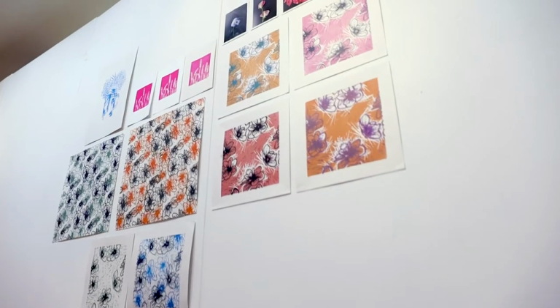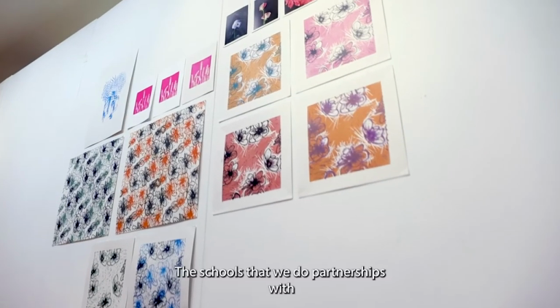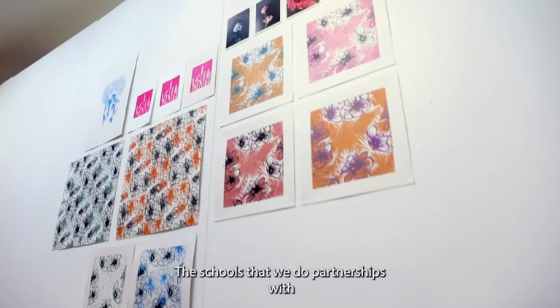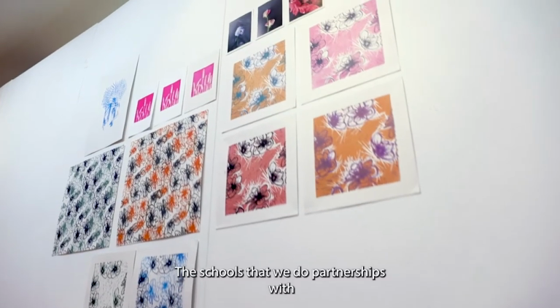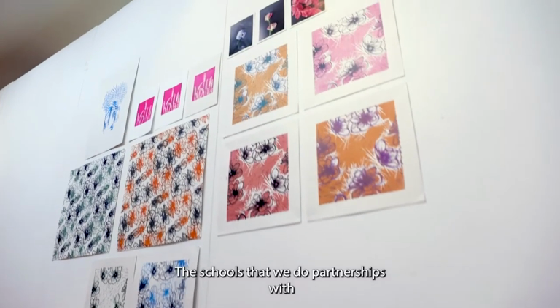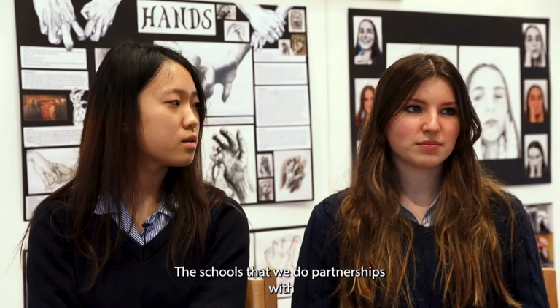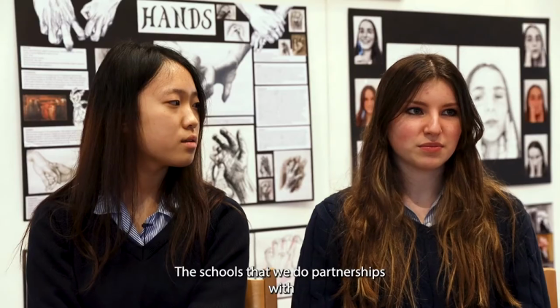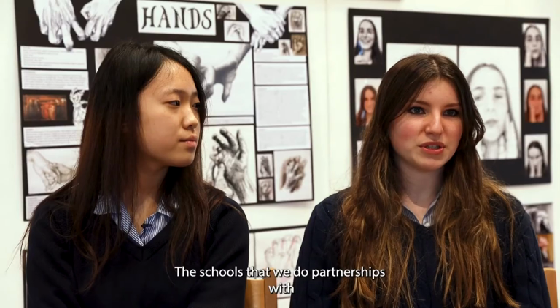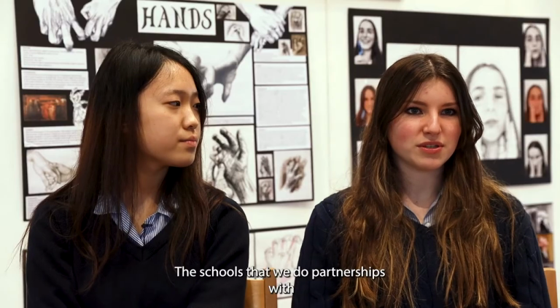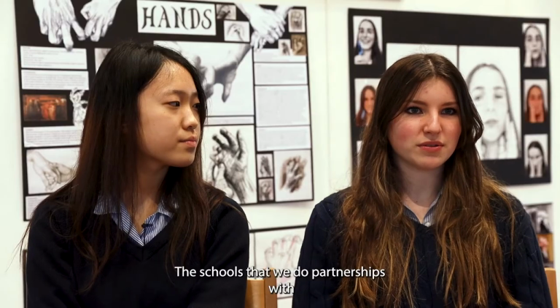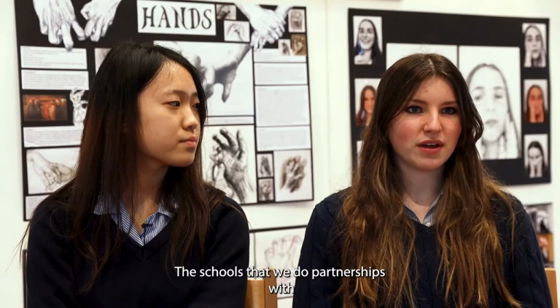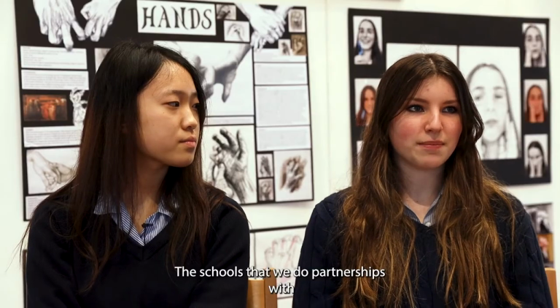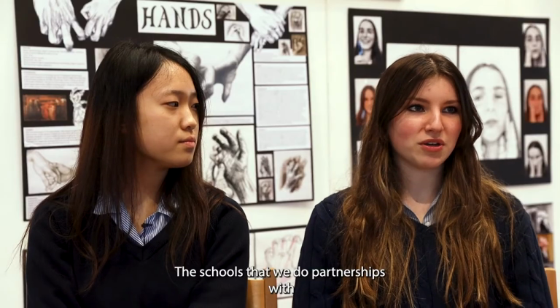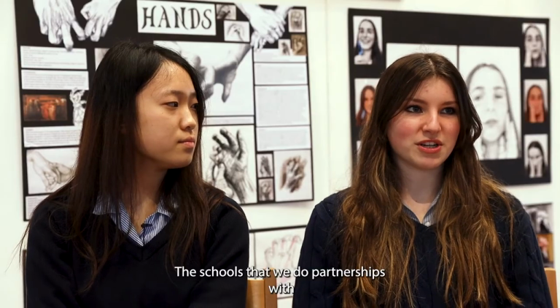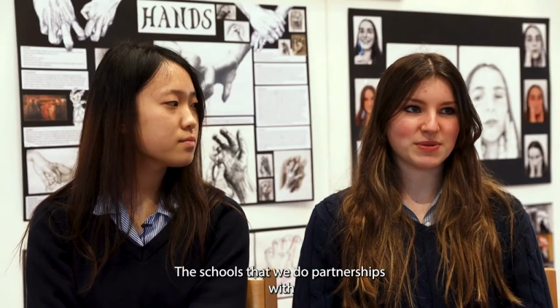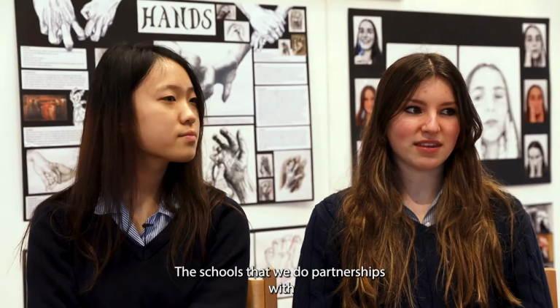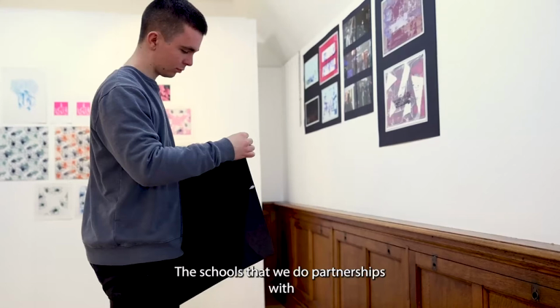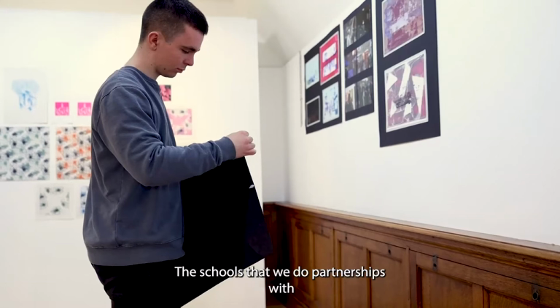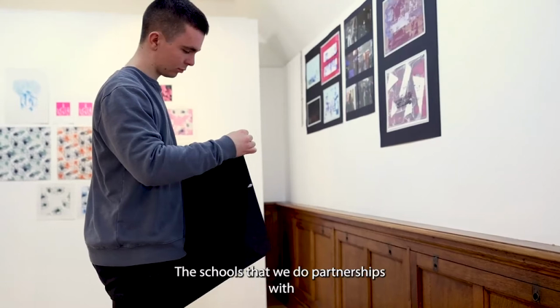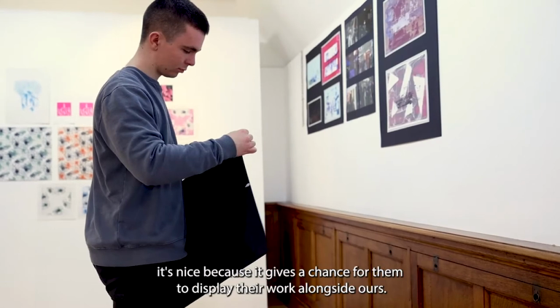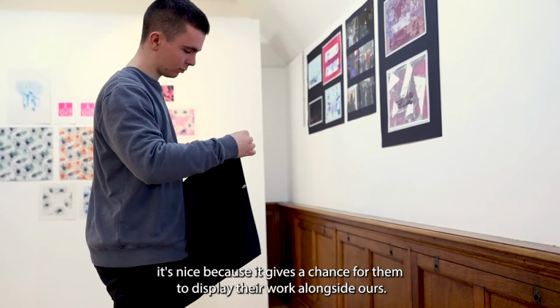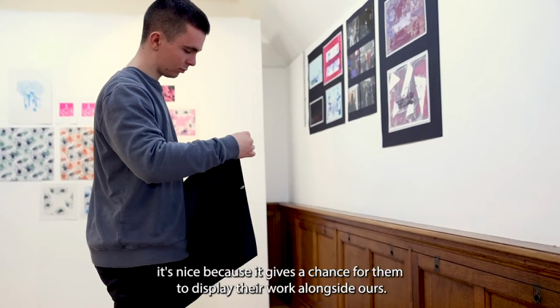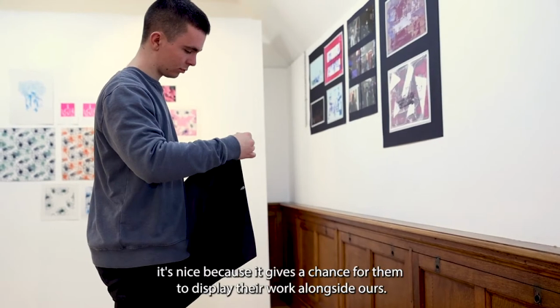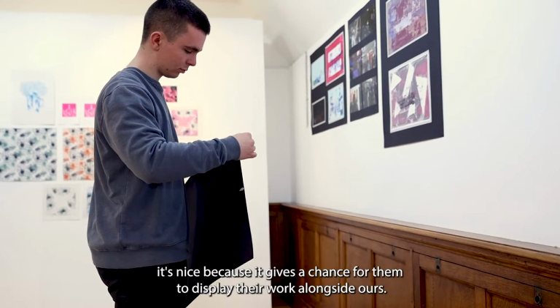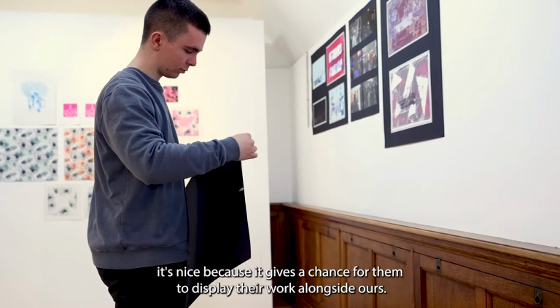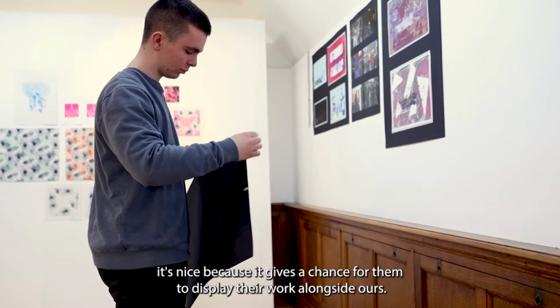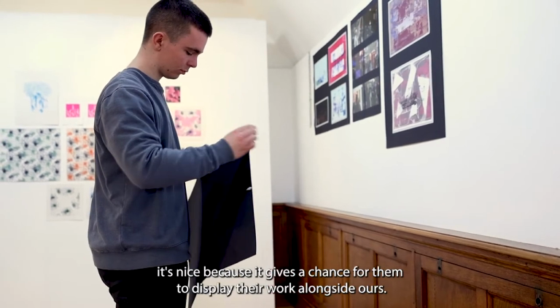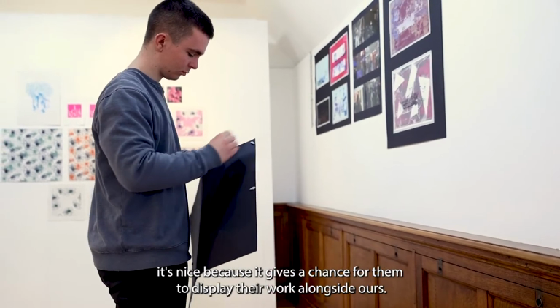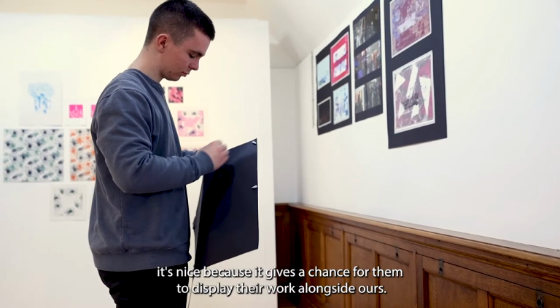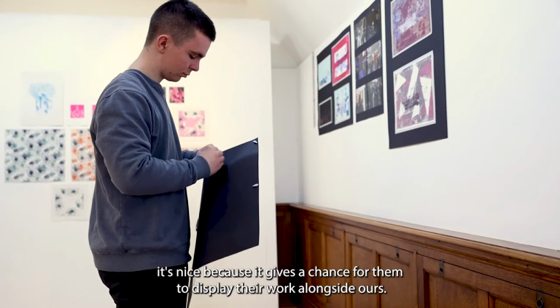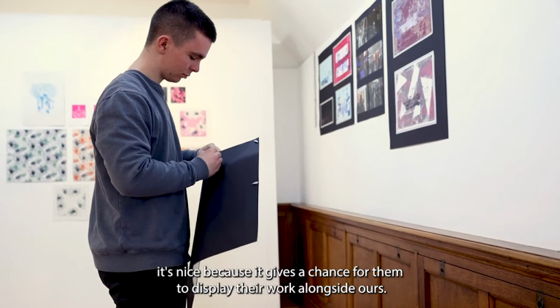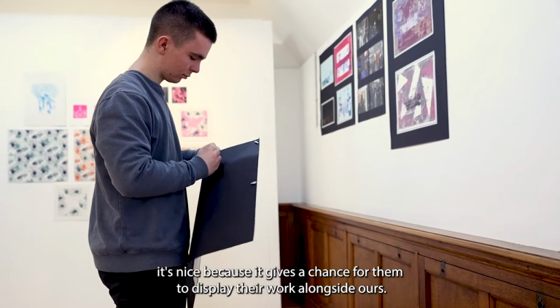The schools that we do partnerships with — it's nice because it gives the chance for them to display their work.